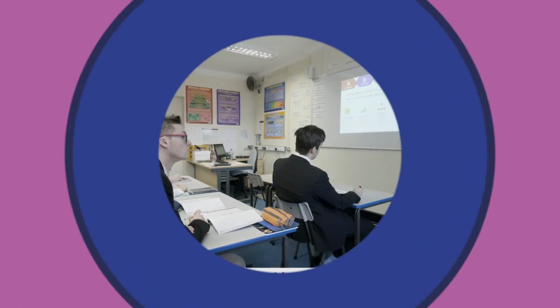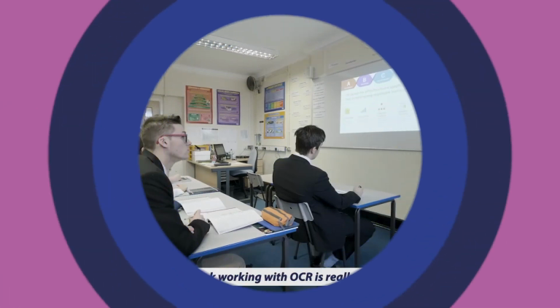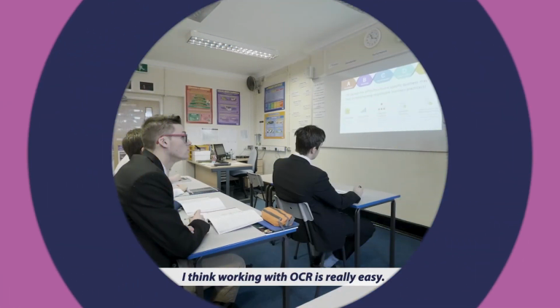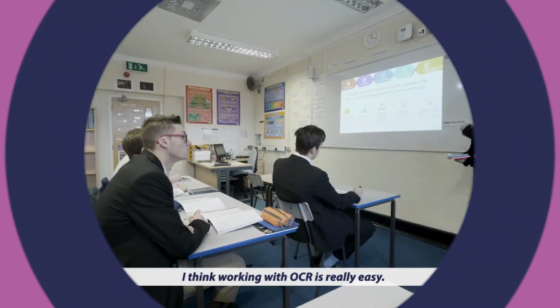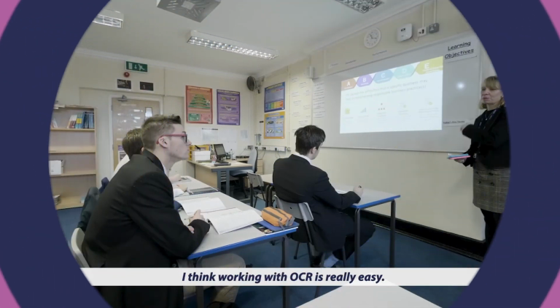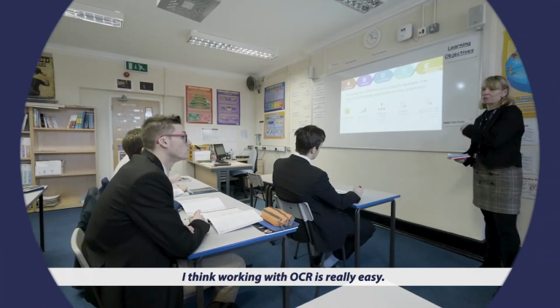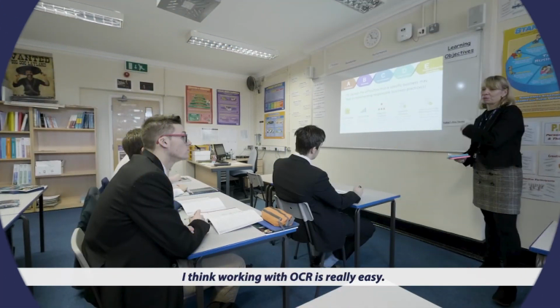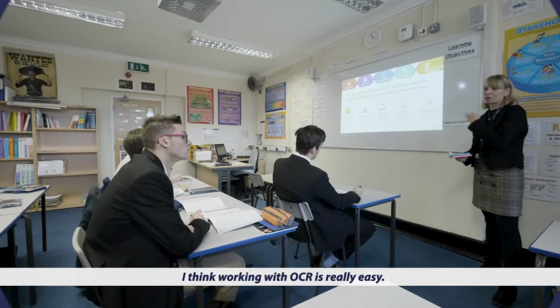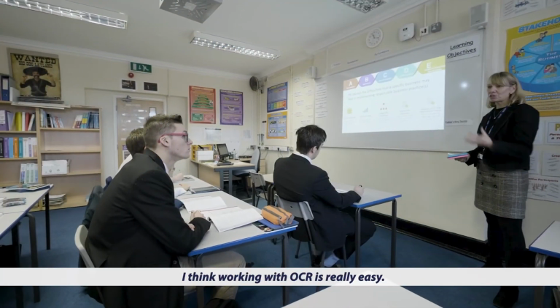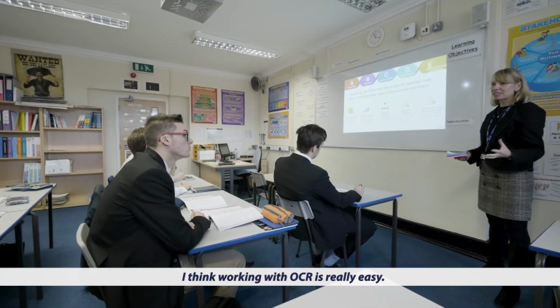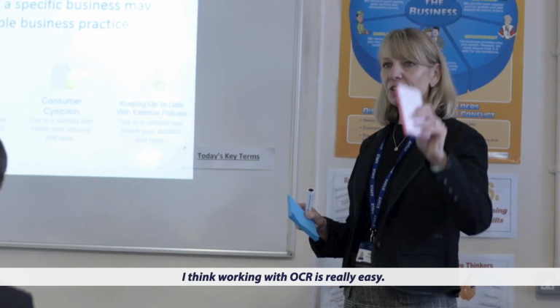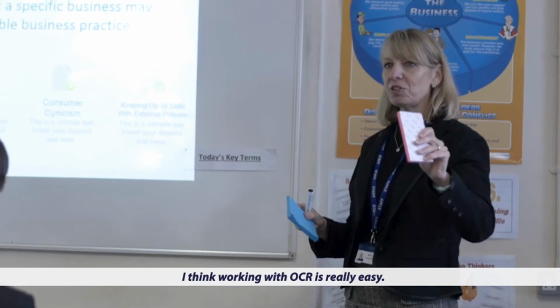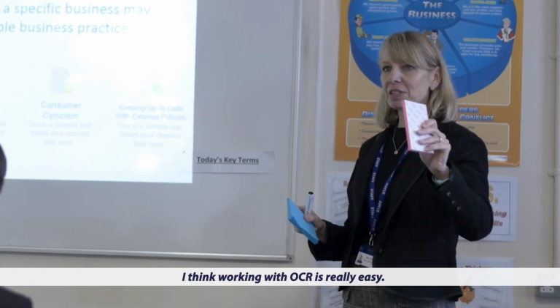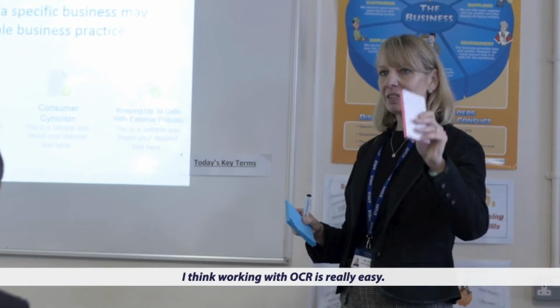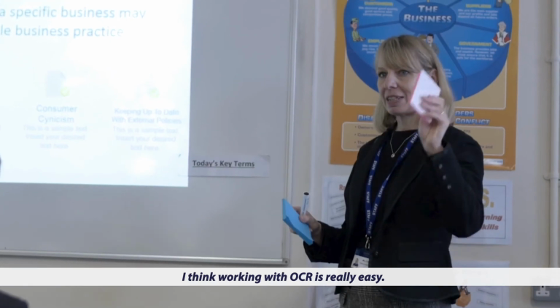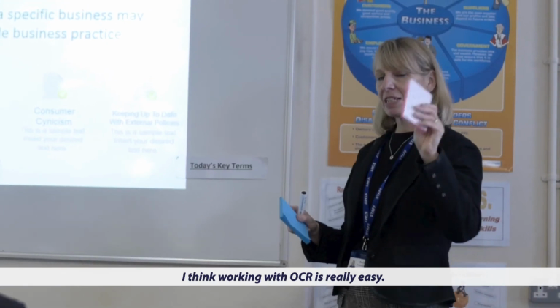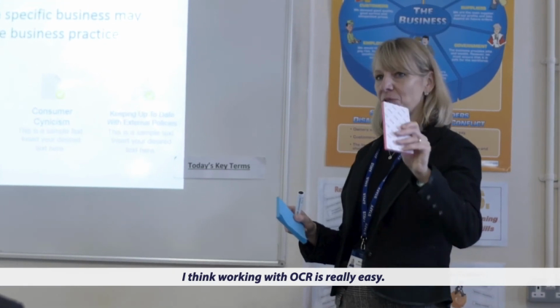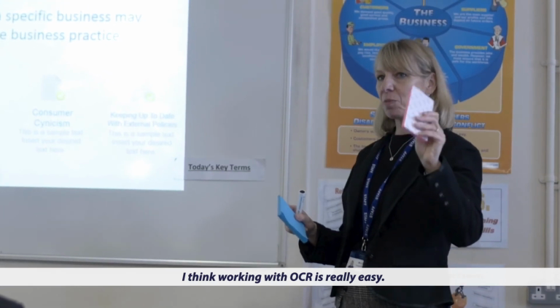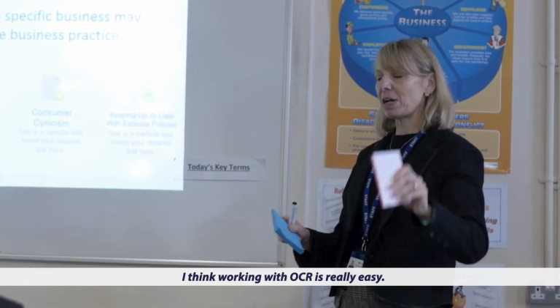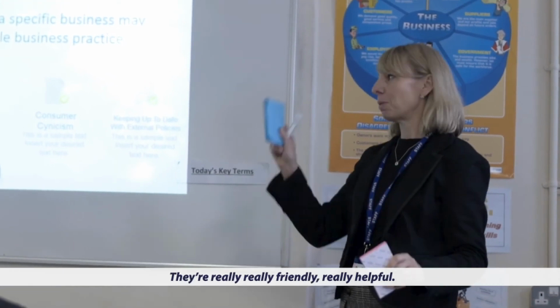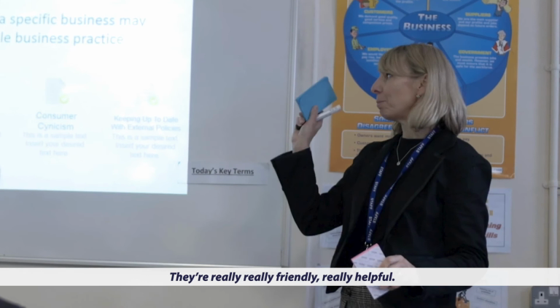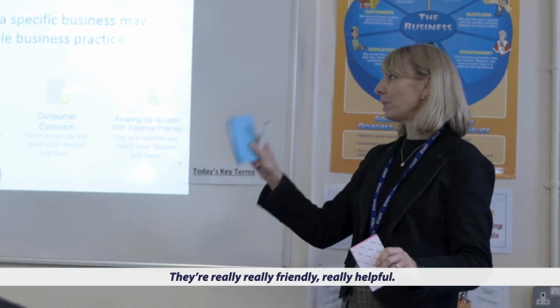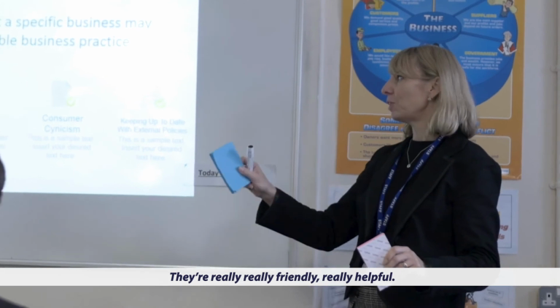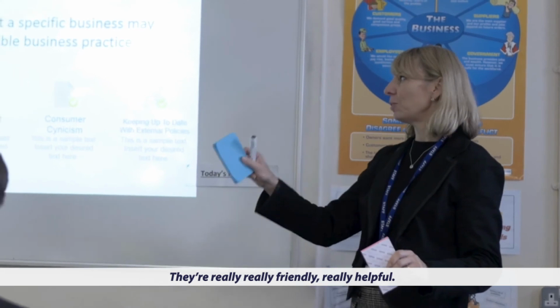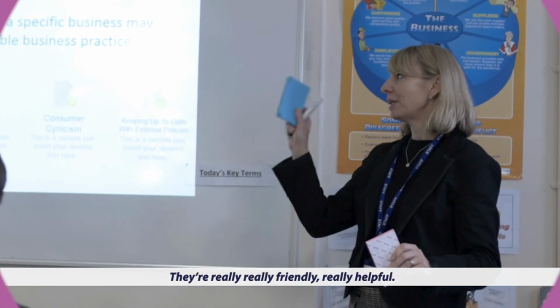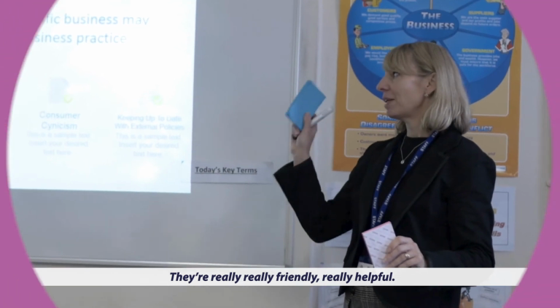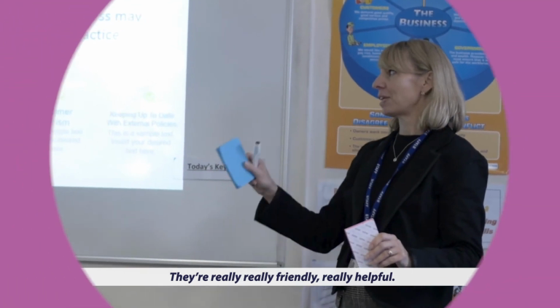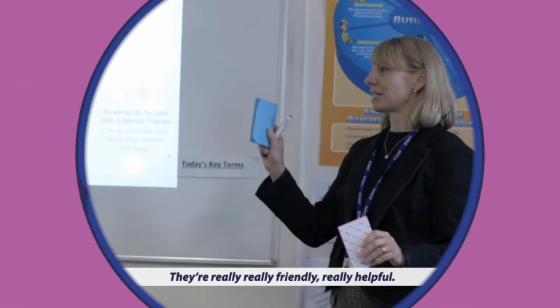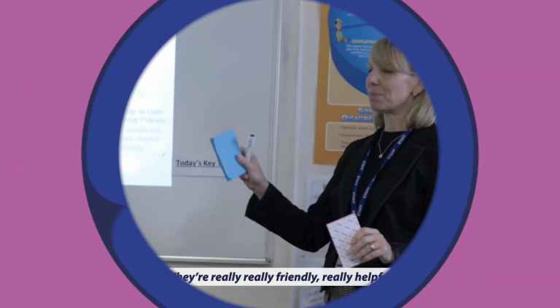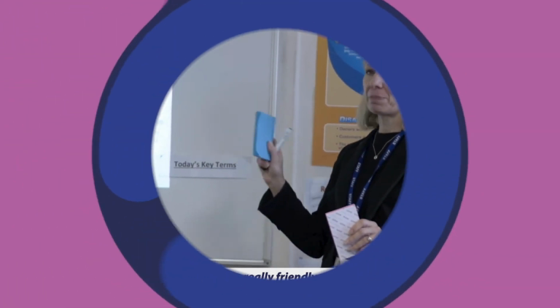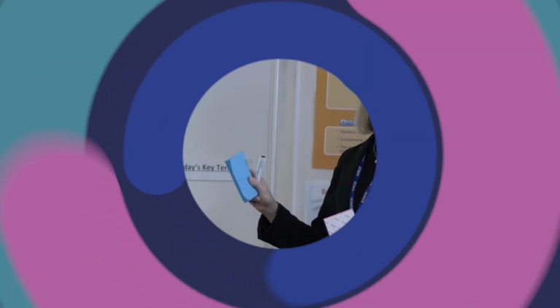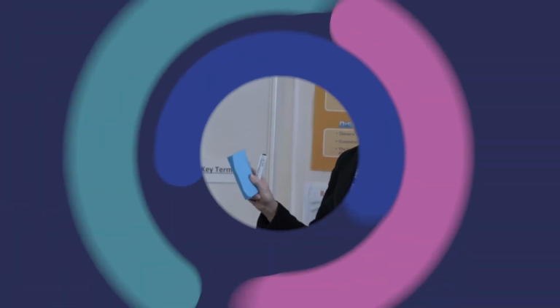I think working with OCR is really easy — they're really, really friendly and really helpful.